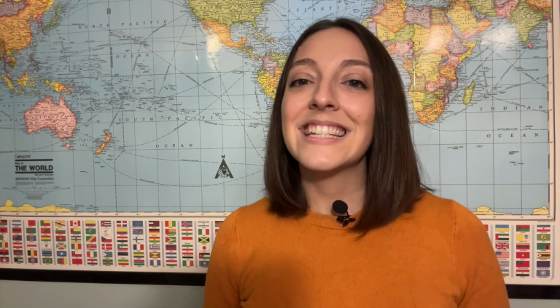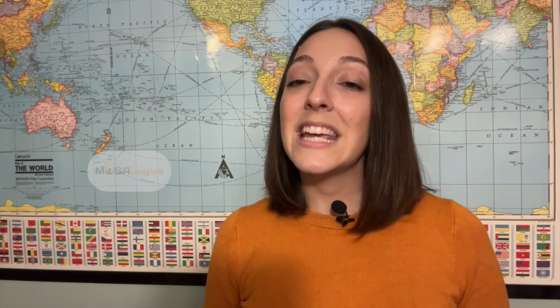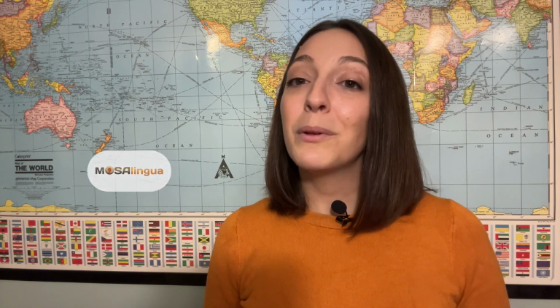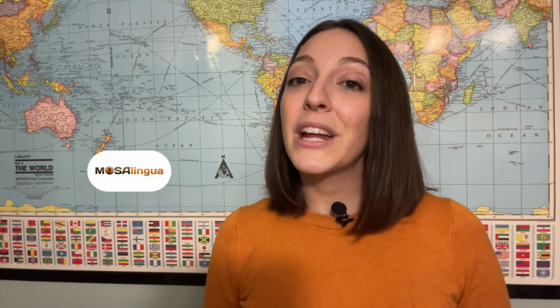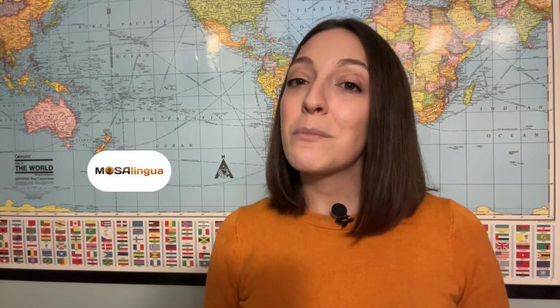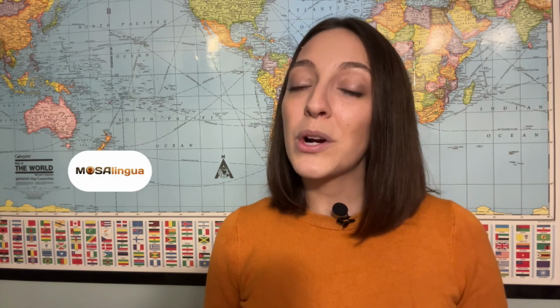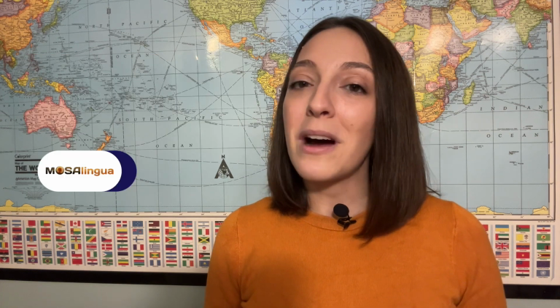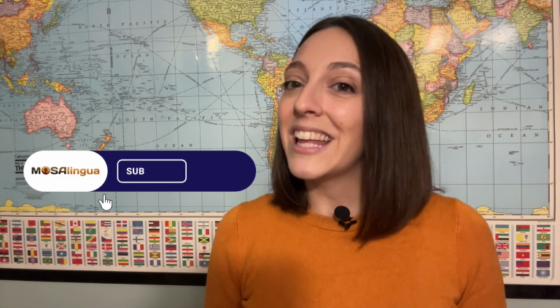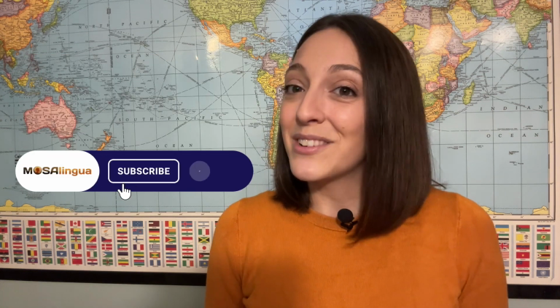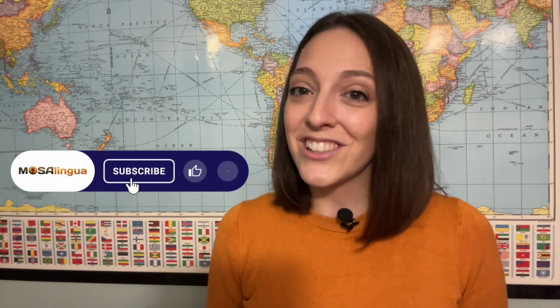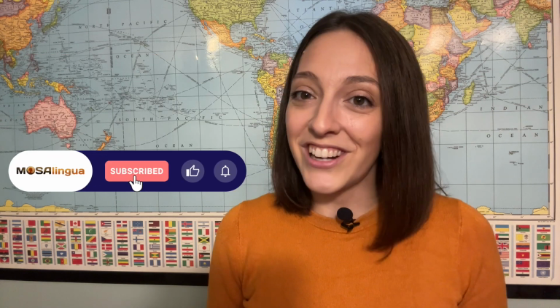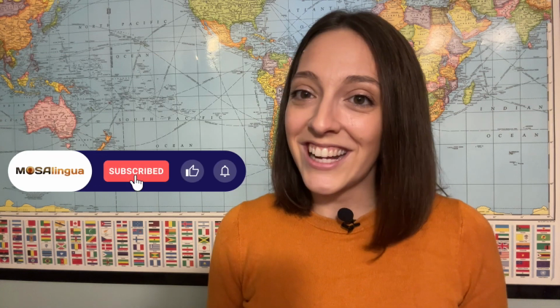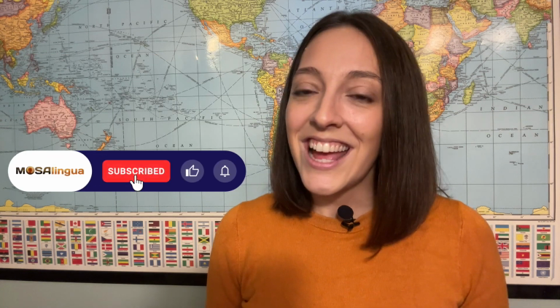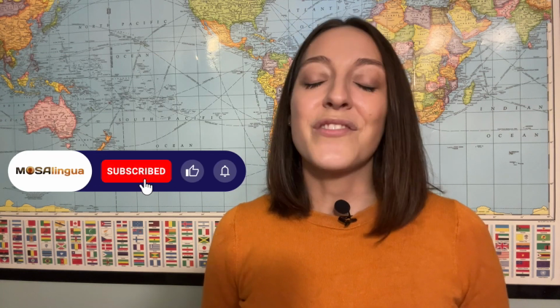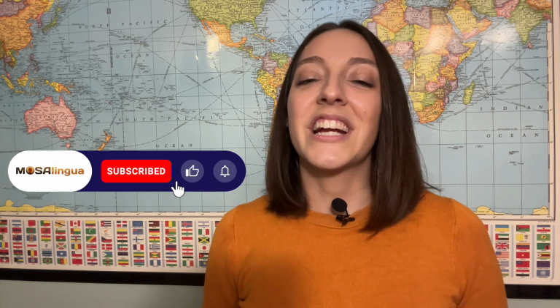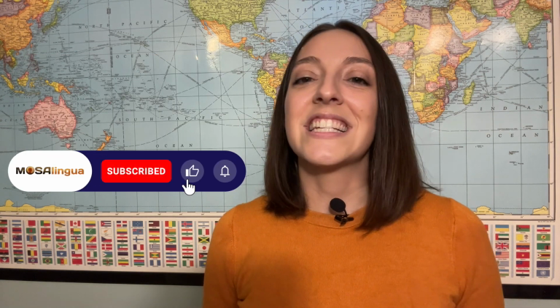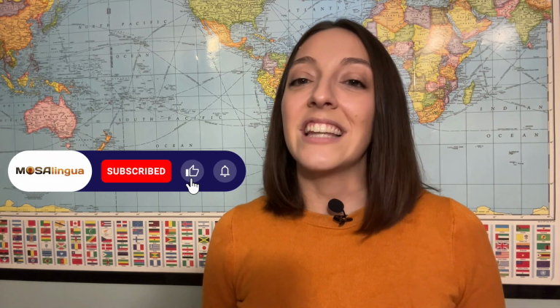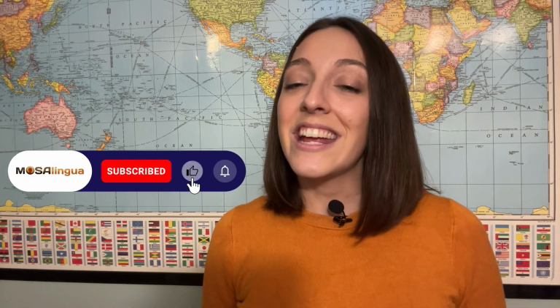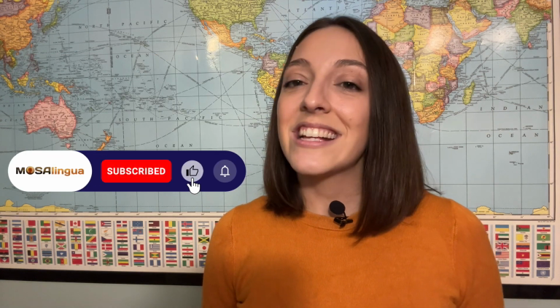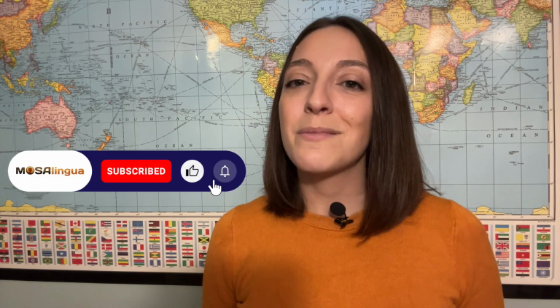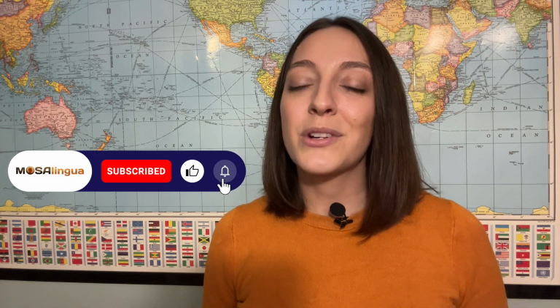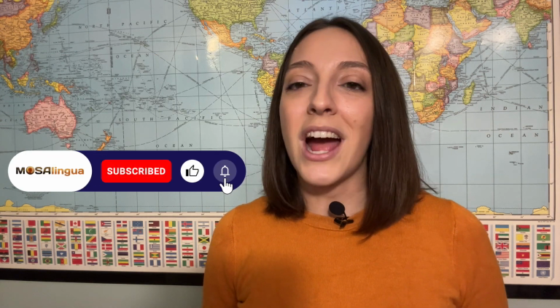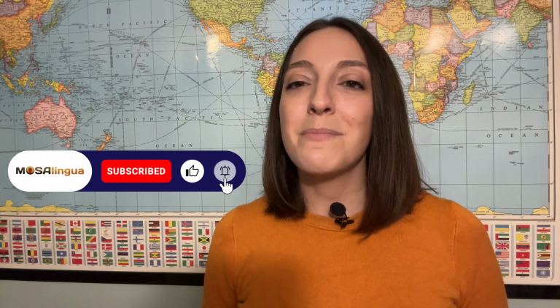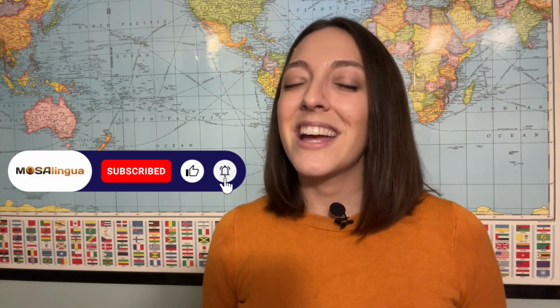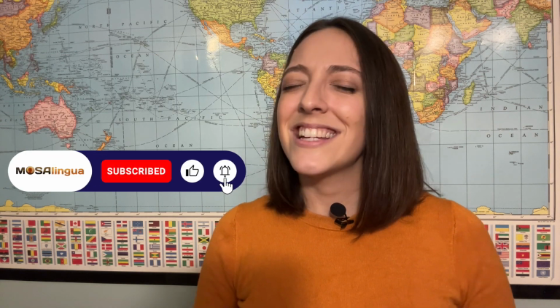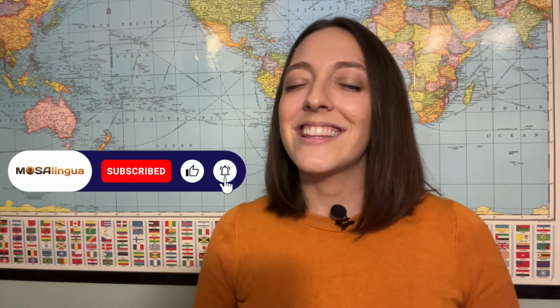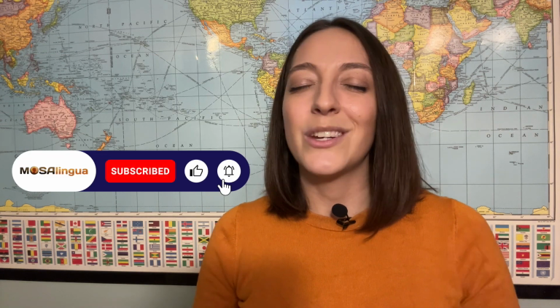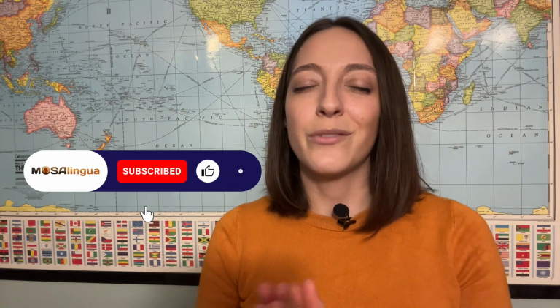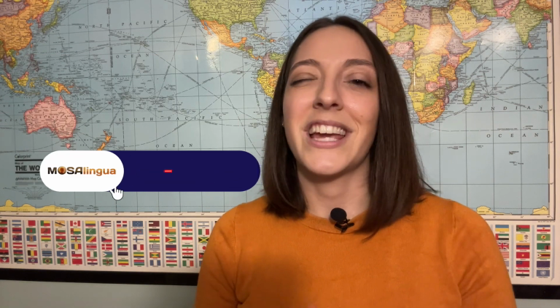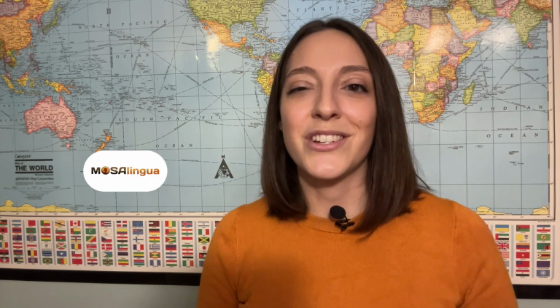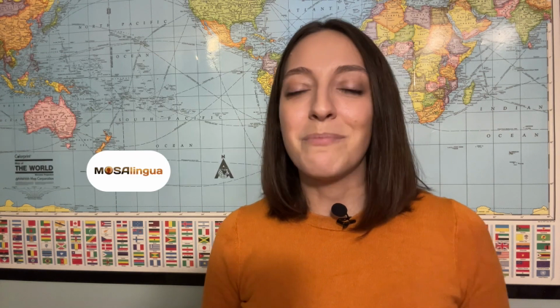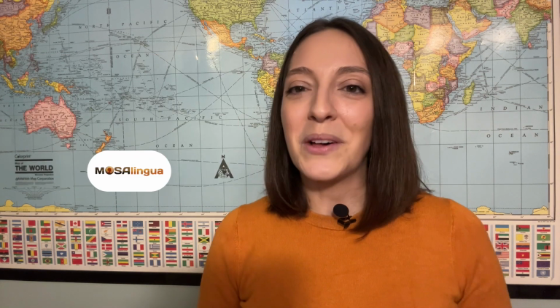To keep learning more about language learning, don't forget to like, subscribe, and hit that notification bell.